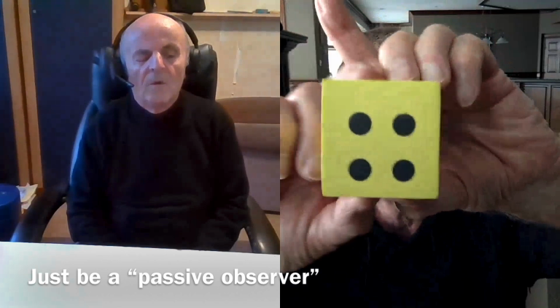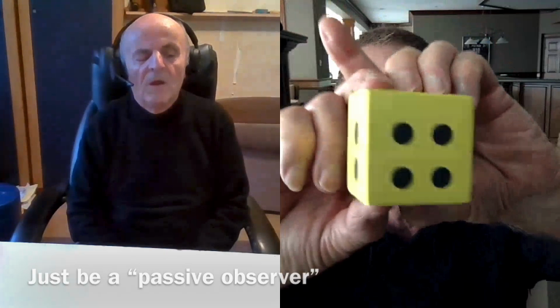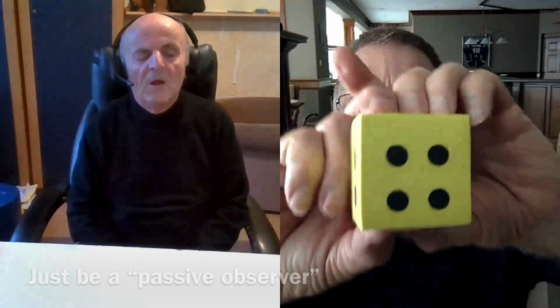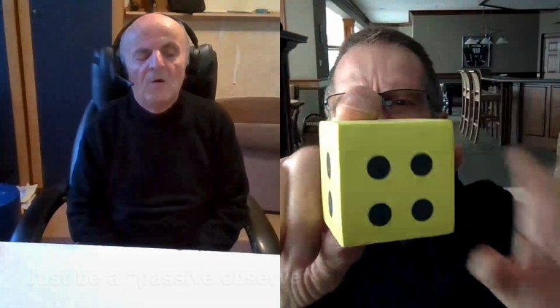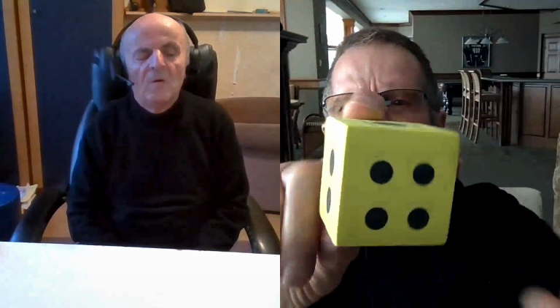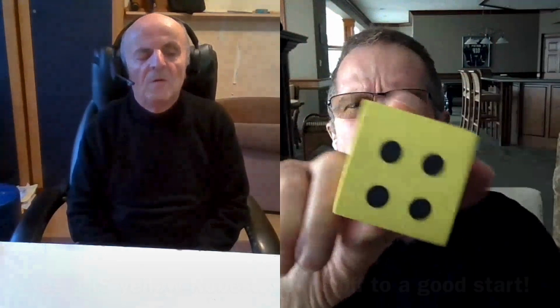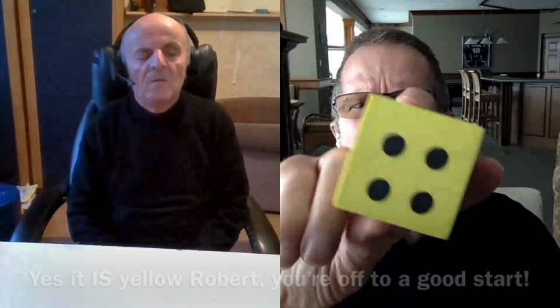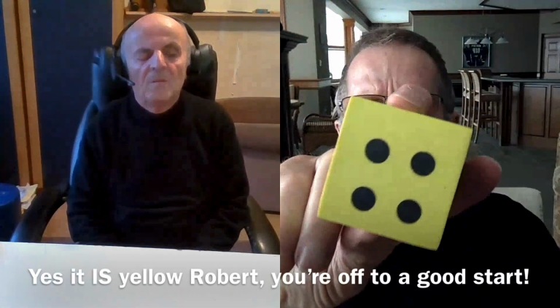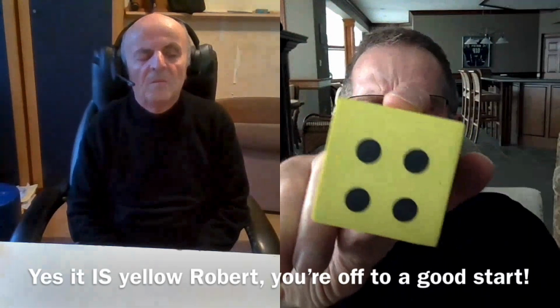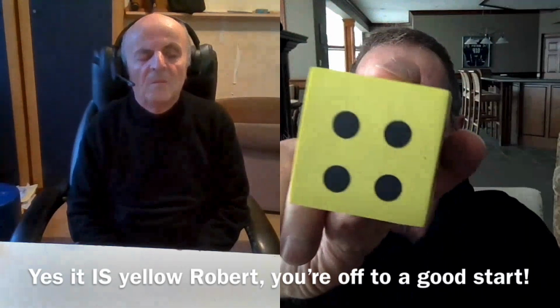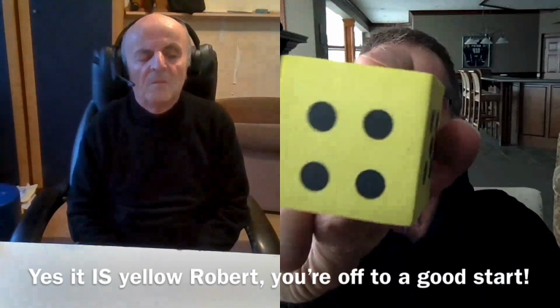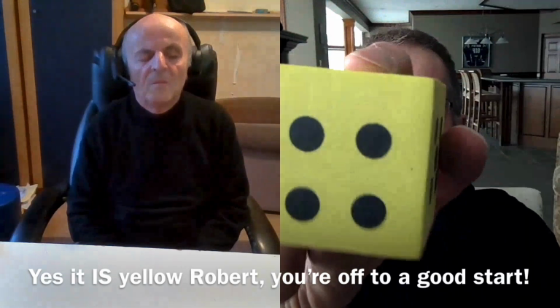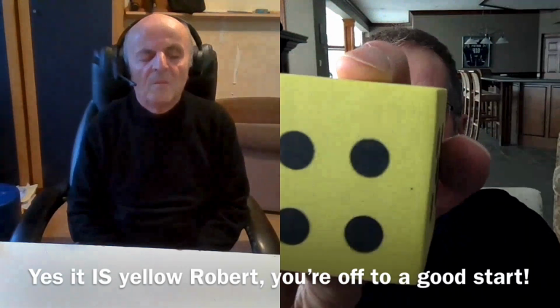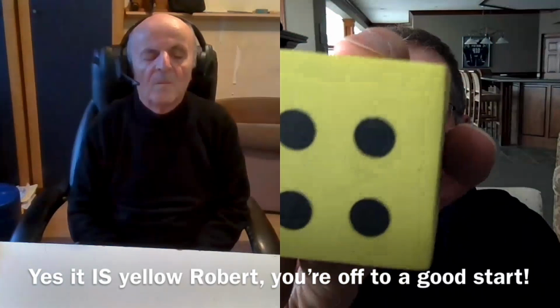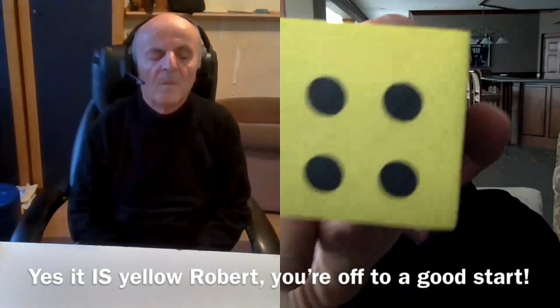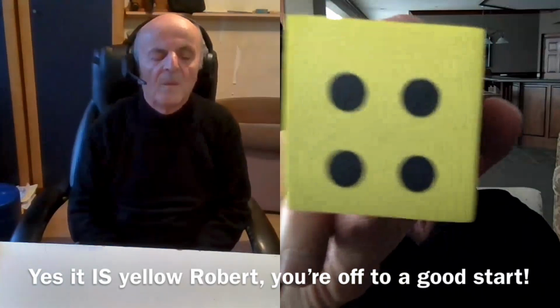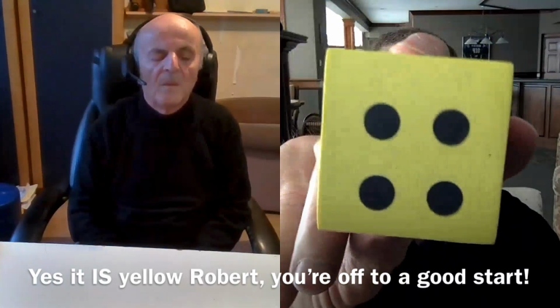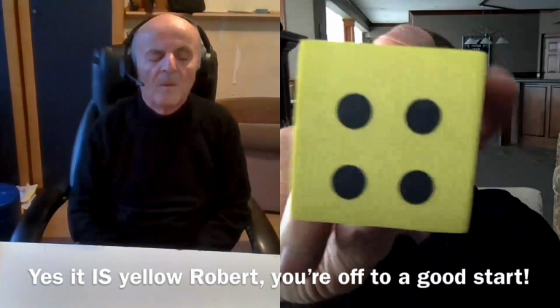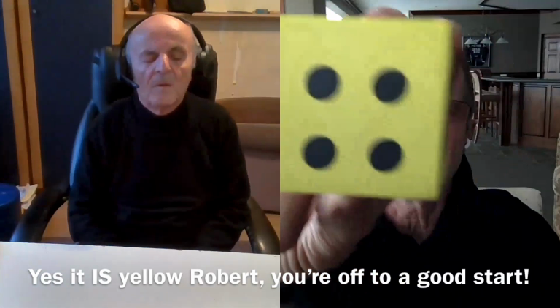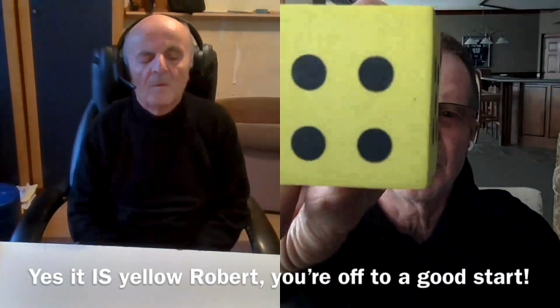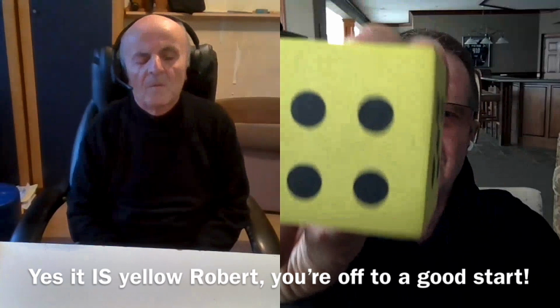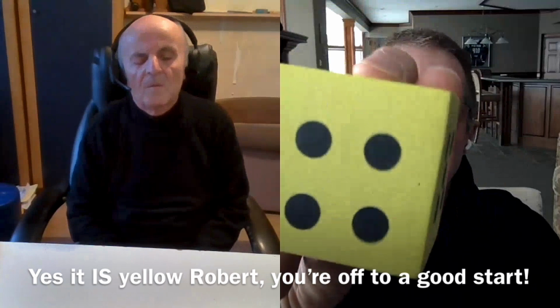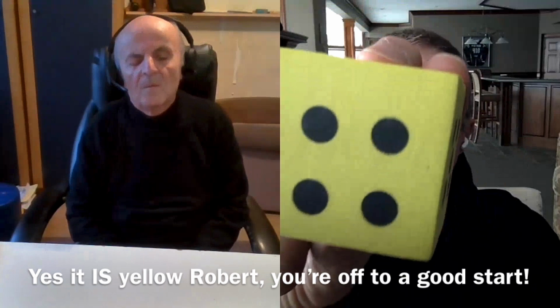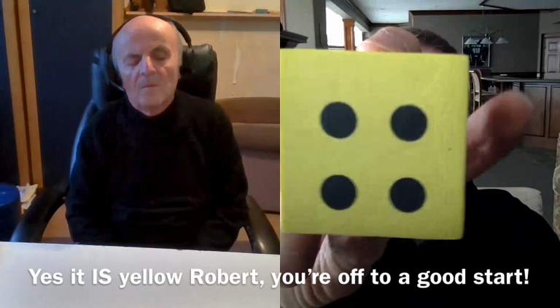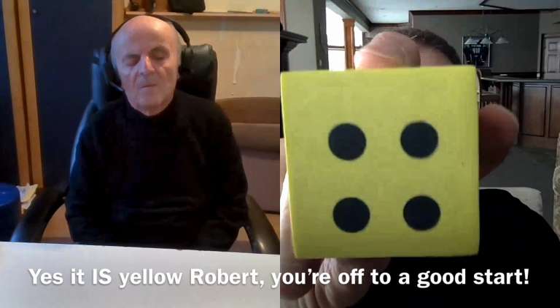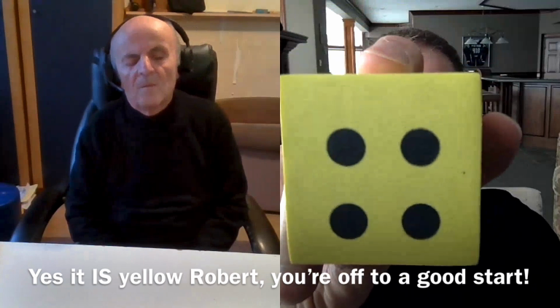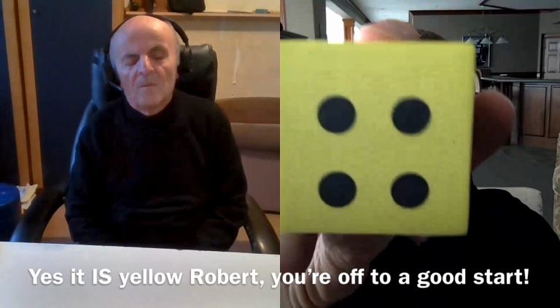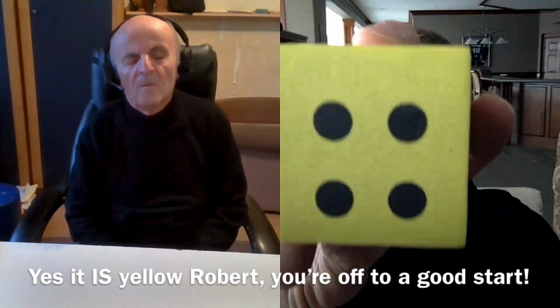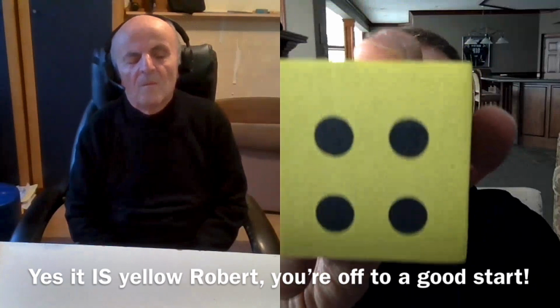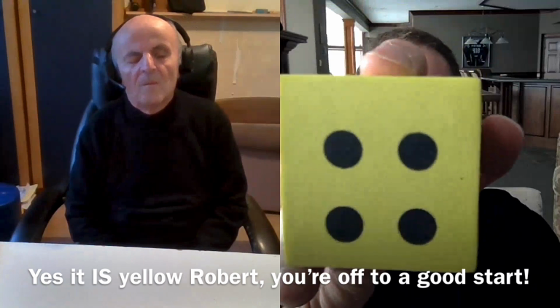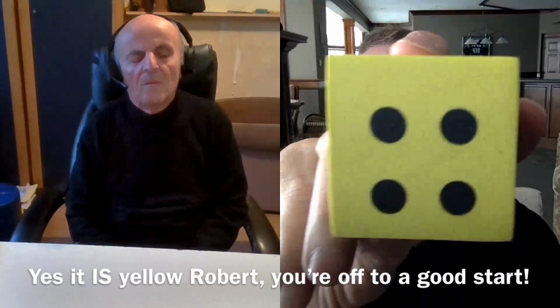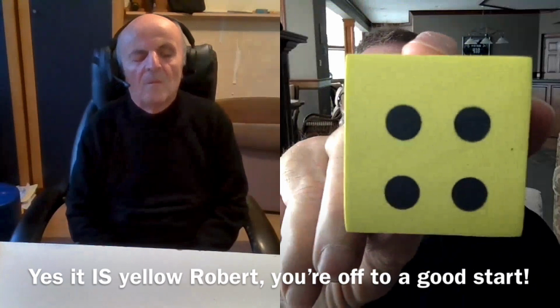Not what you imagine. Yes, it's yellow. Very good — yes, that's correct.